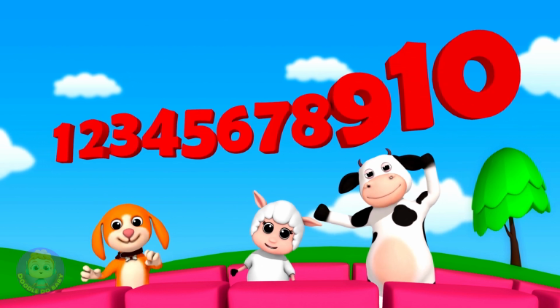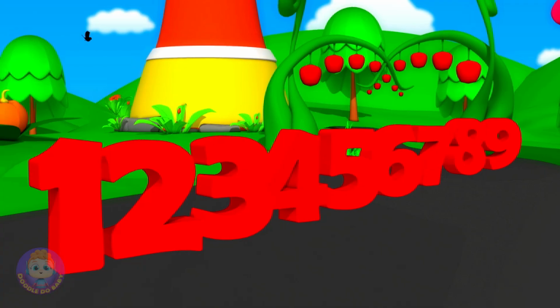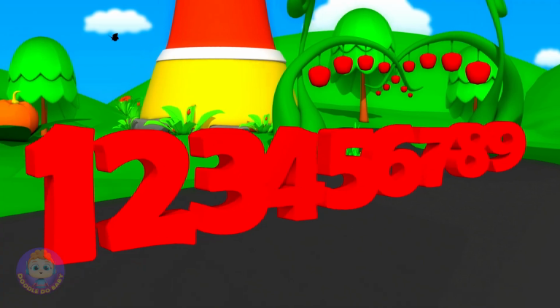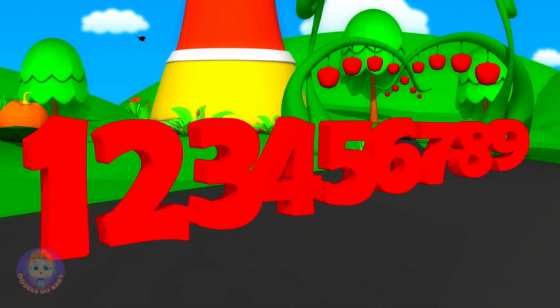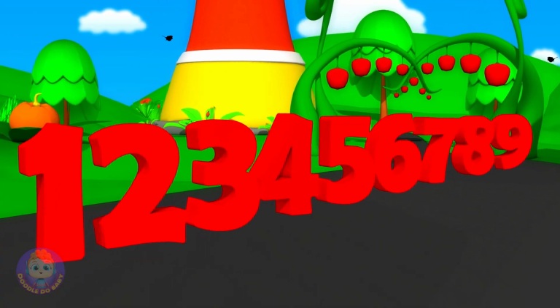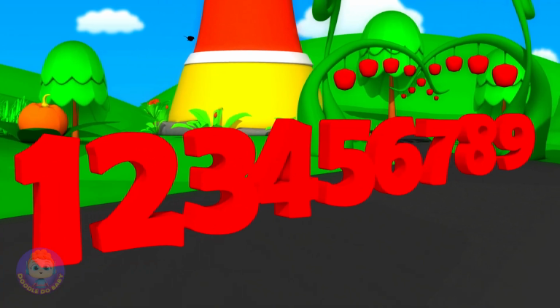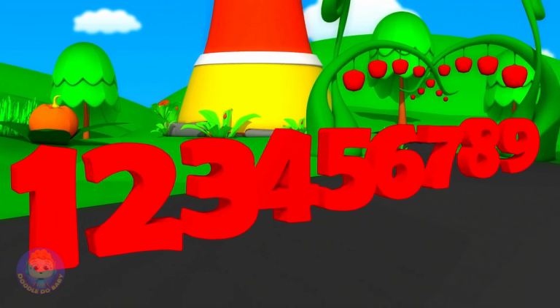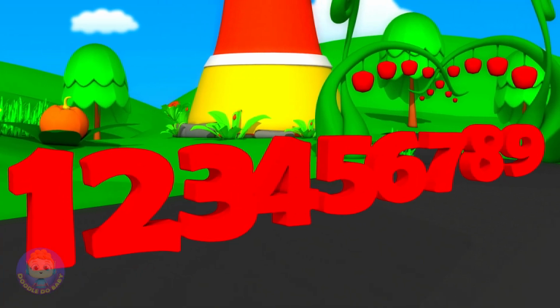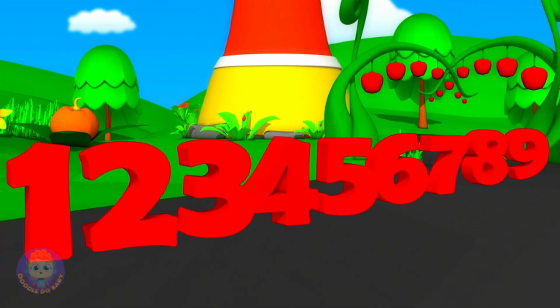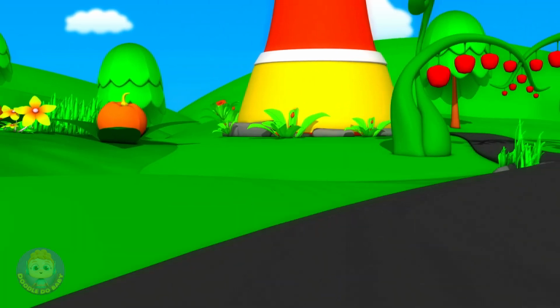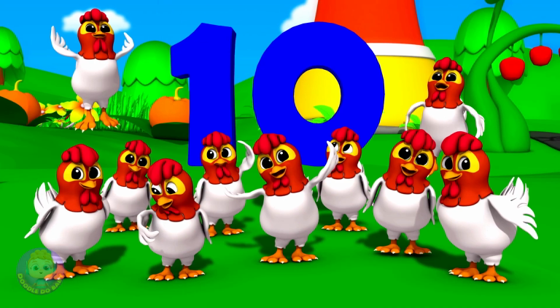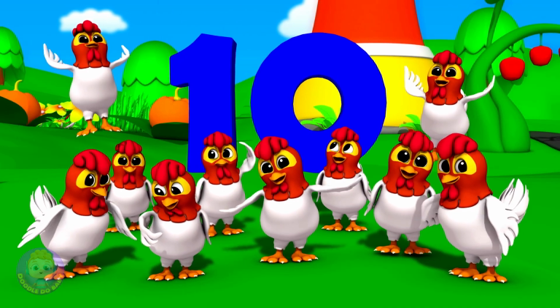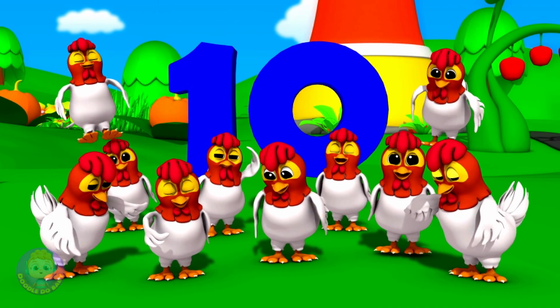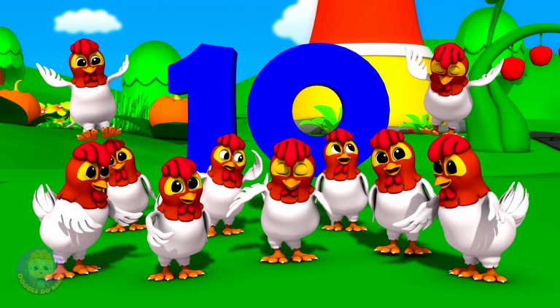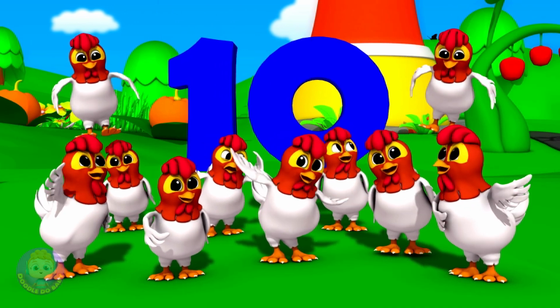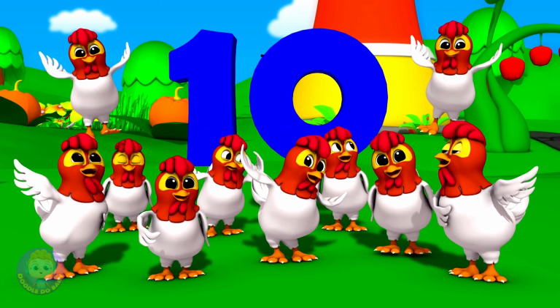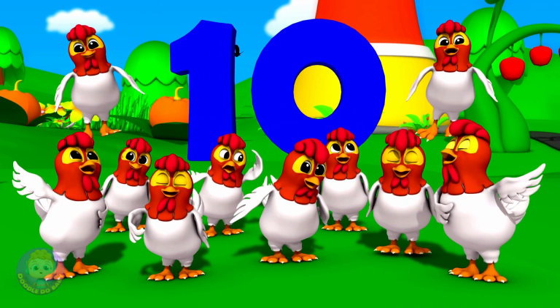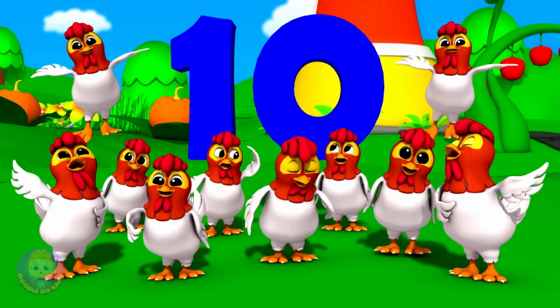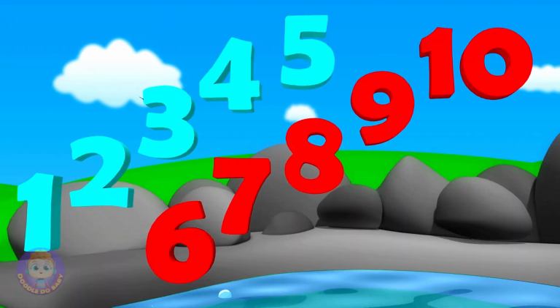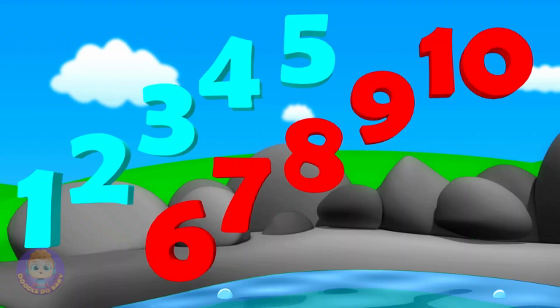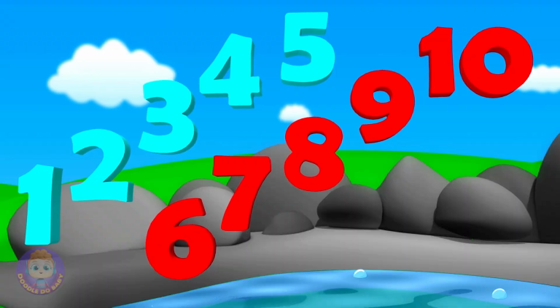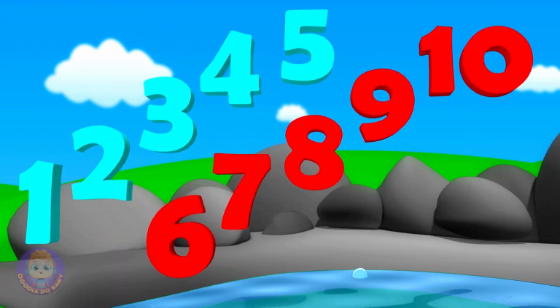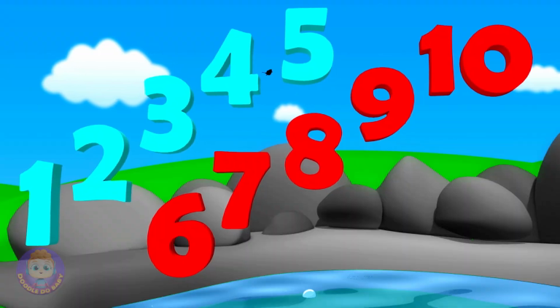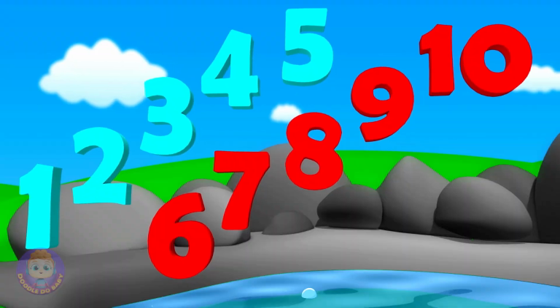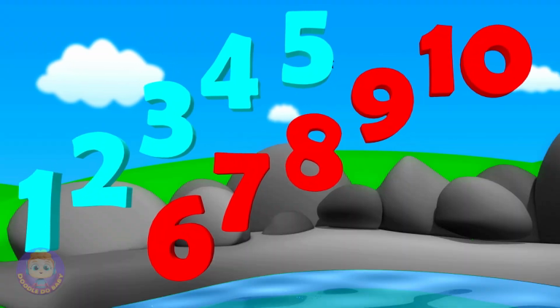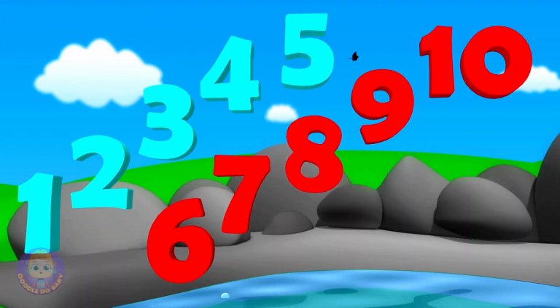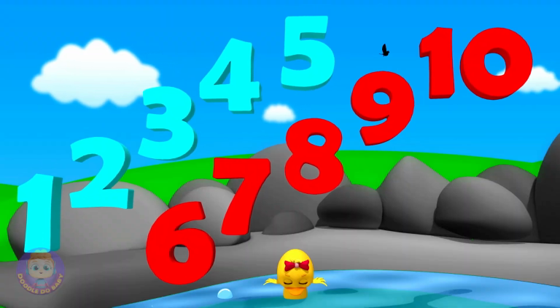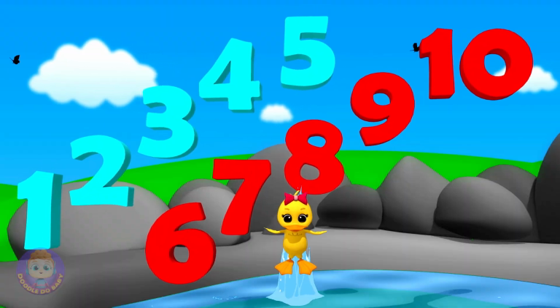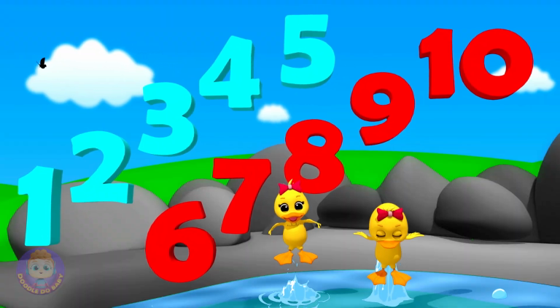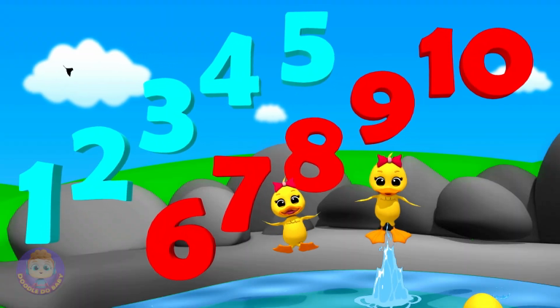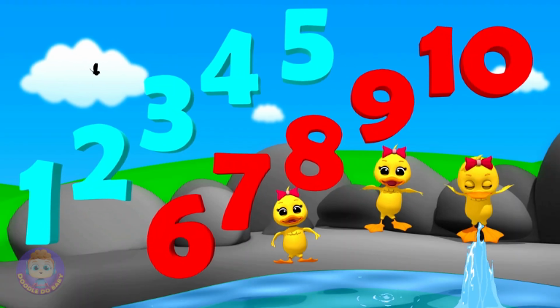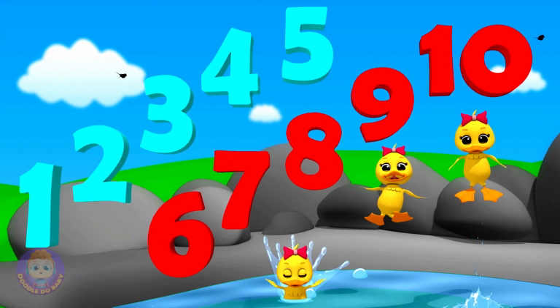9 in the line and 10 little hens. There are your numbers, 1 to 10.